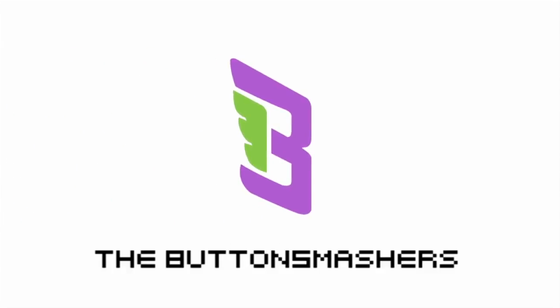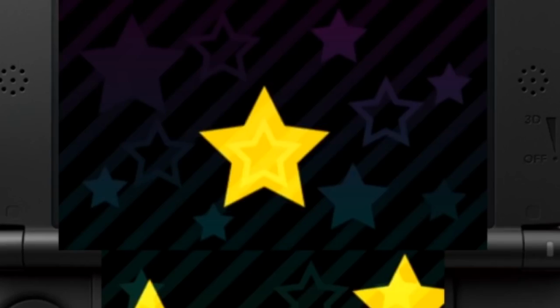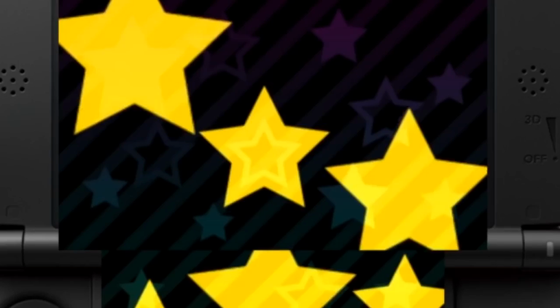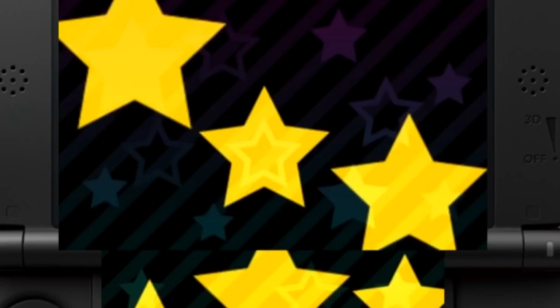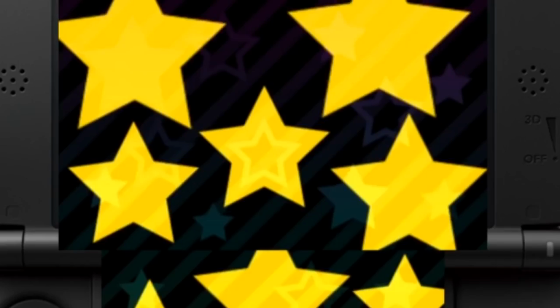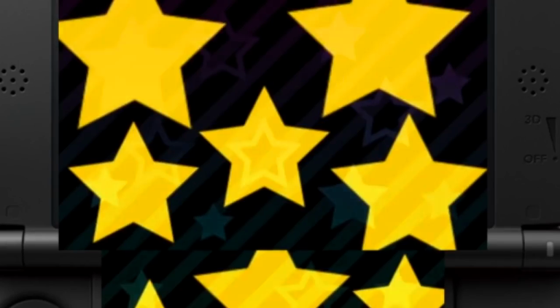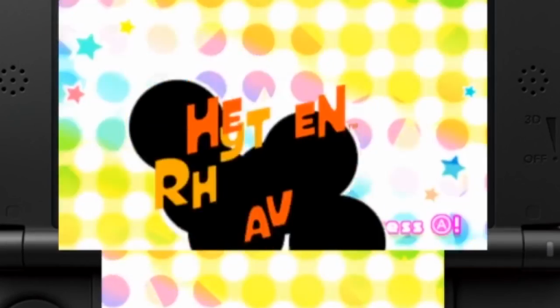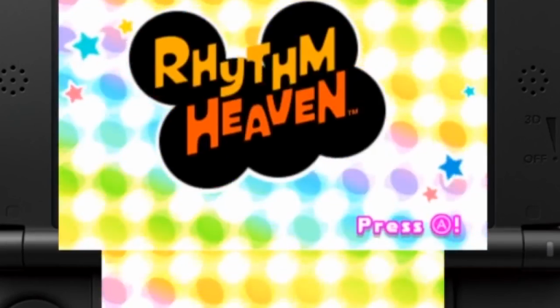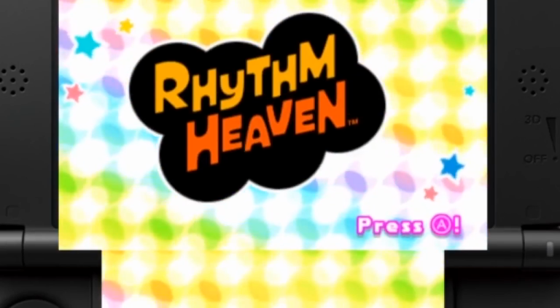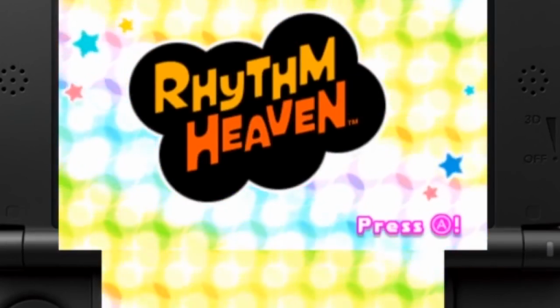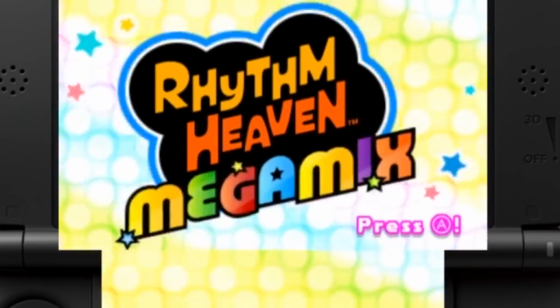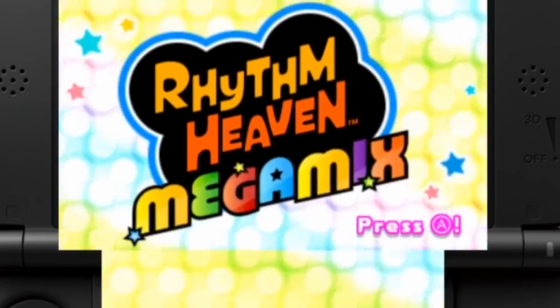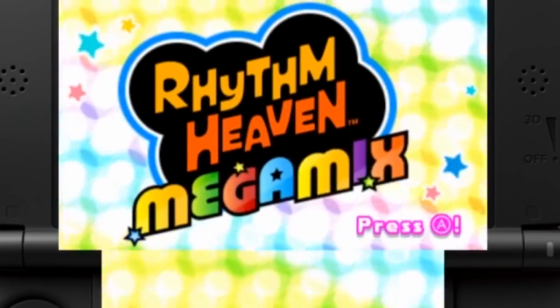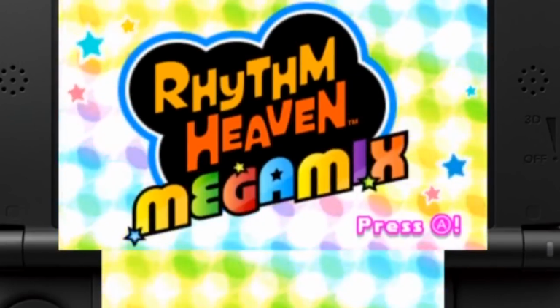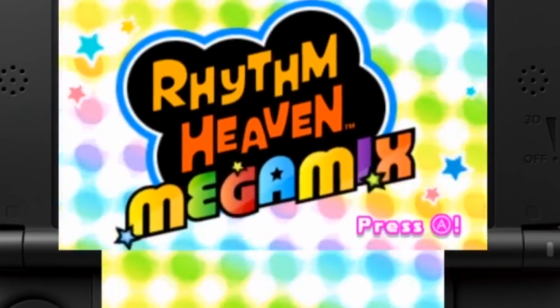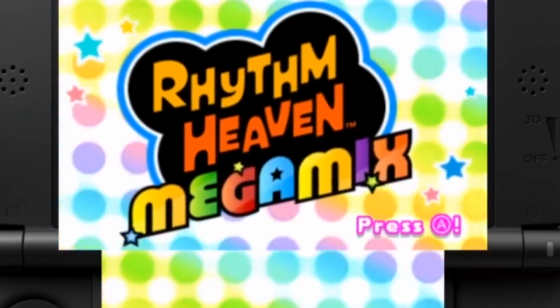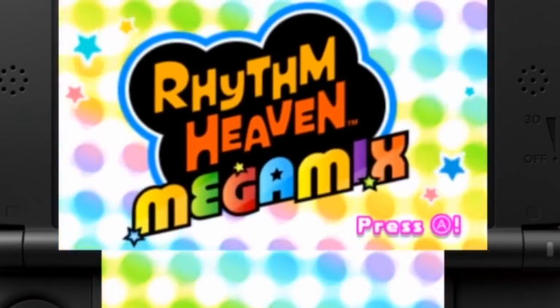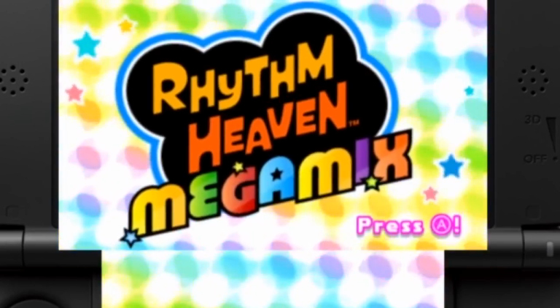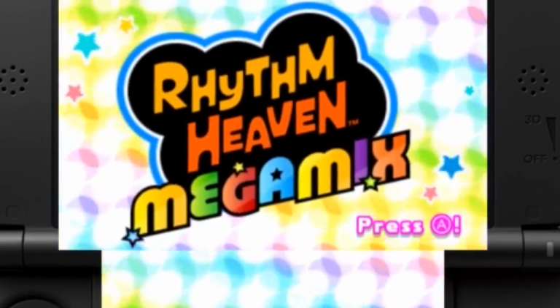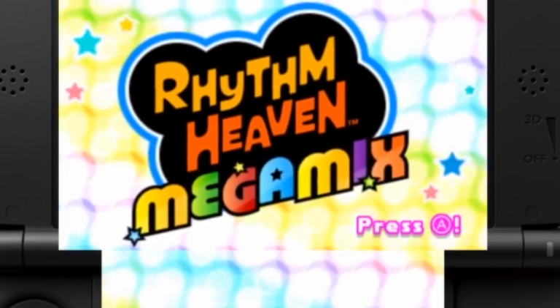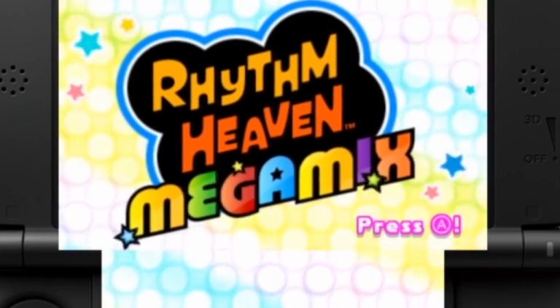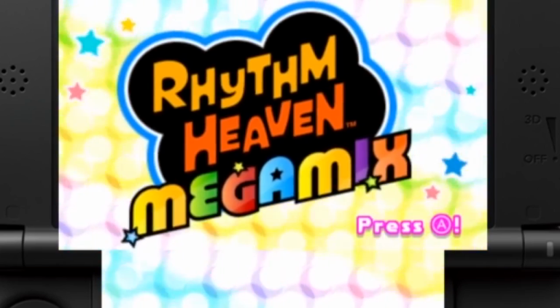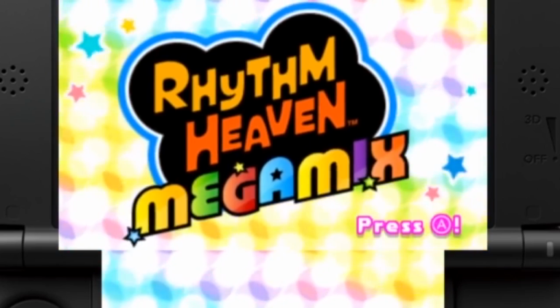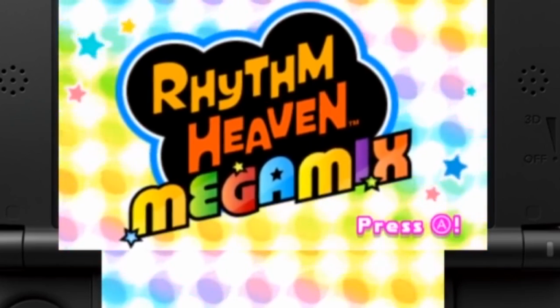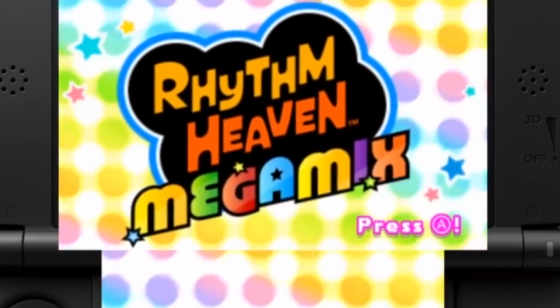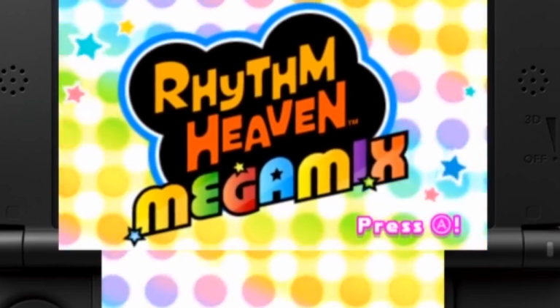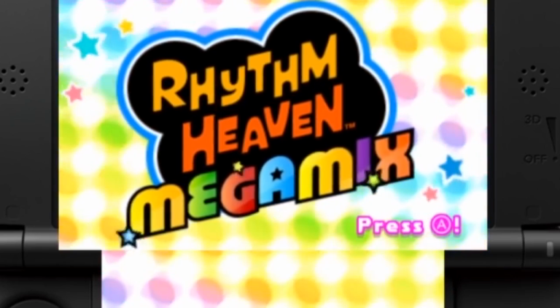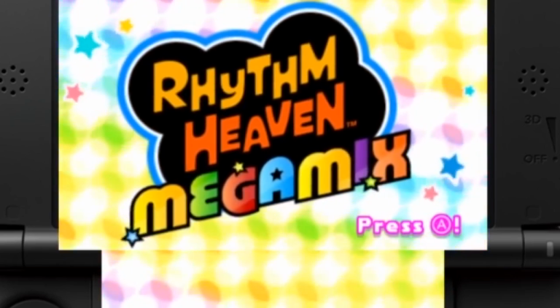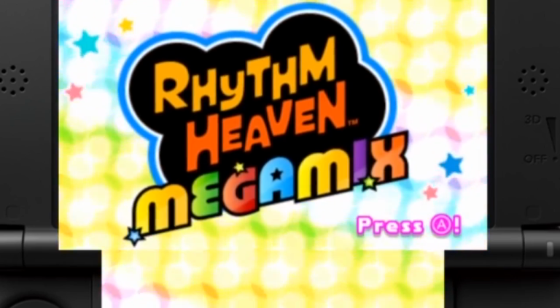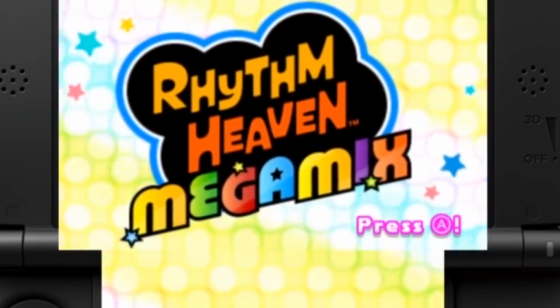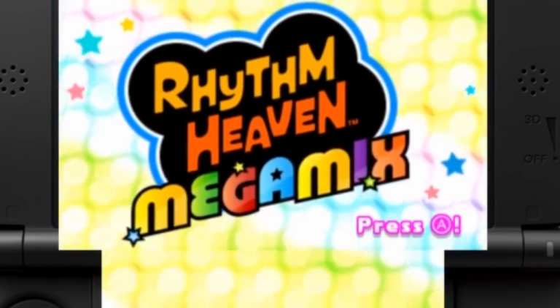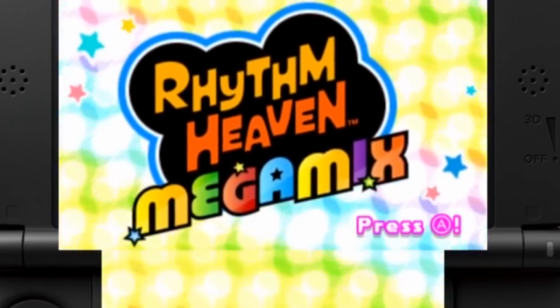Hello, I'm Jorge Varela for TheButtonSmasher.com, and here's my video review of Rhythm Heaven Megamix for 3DS.